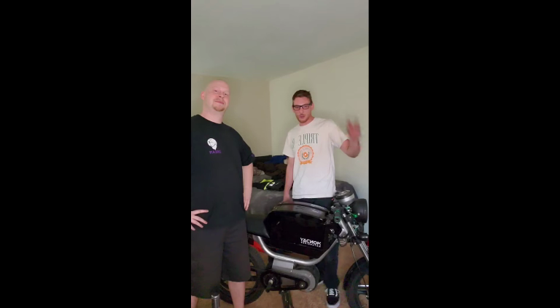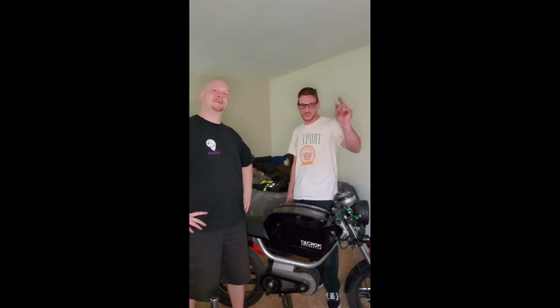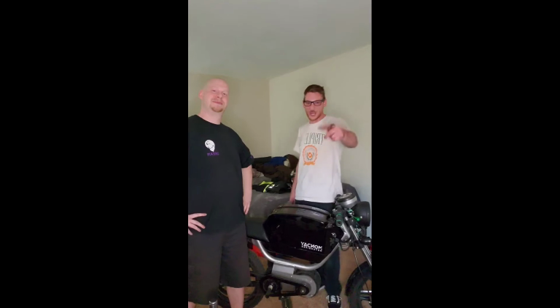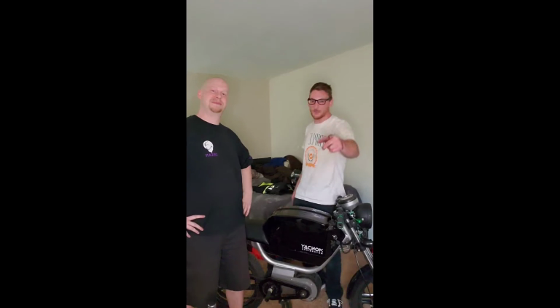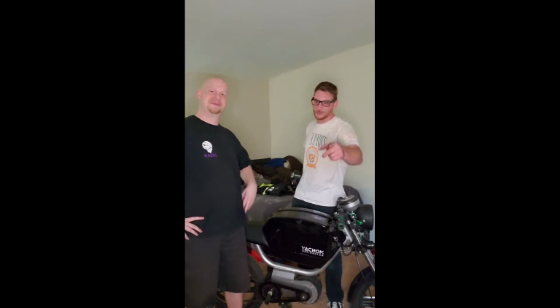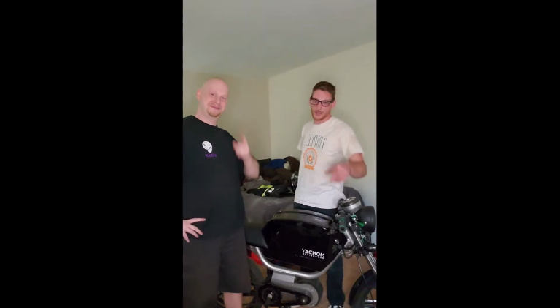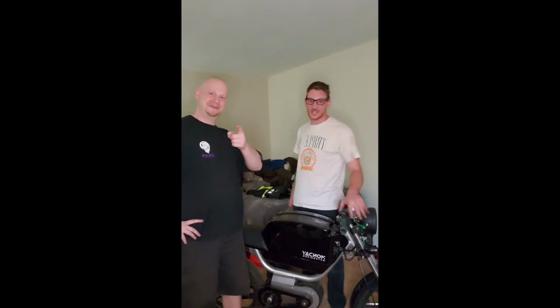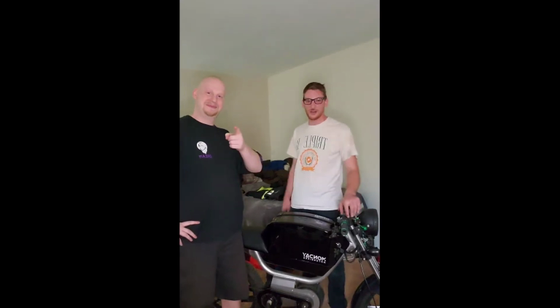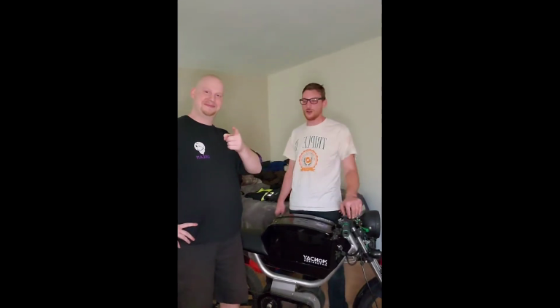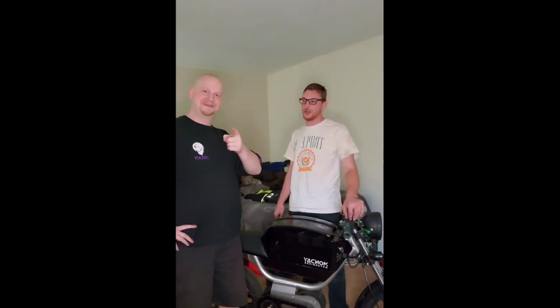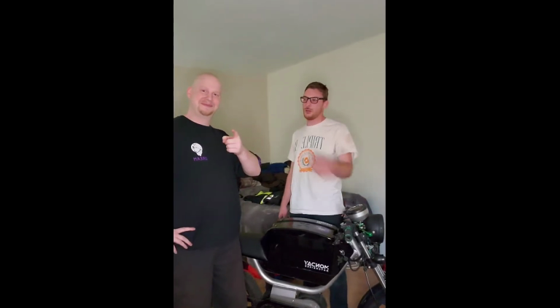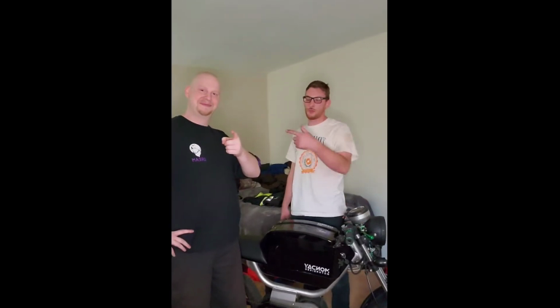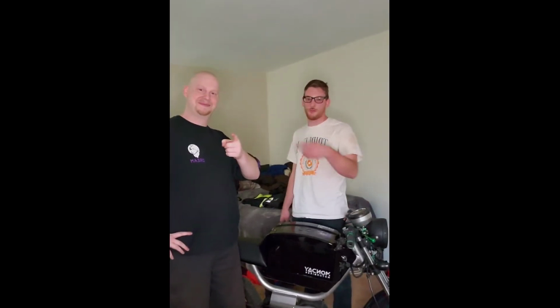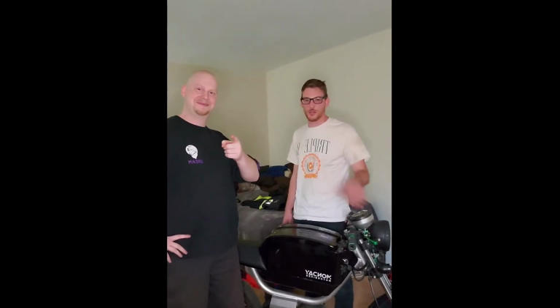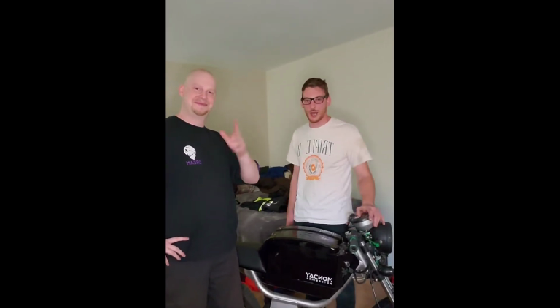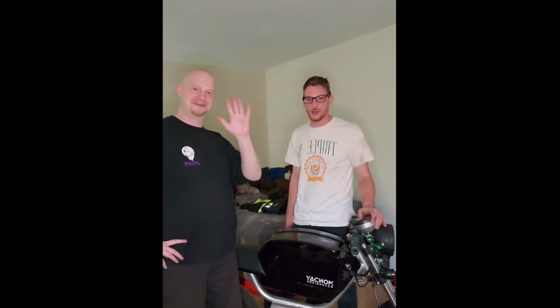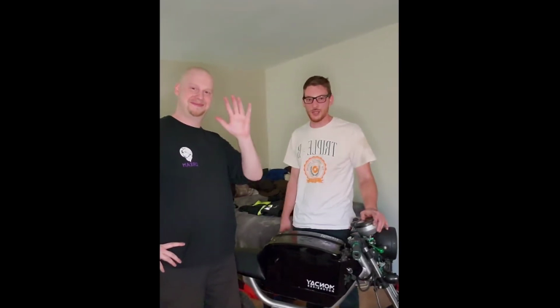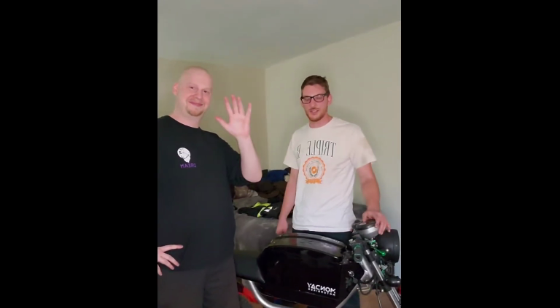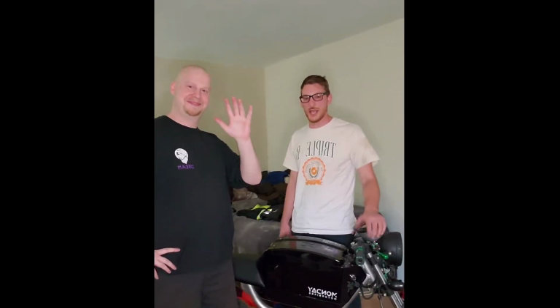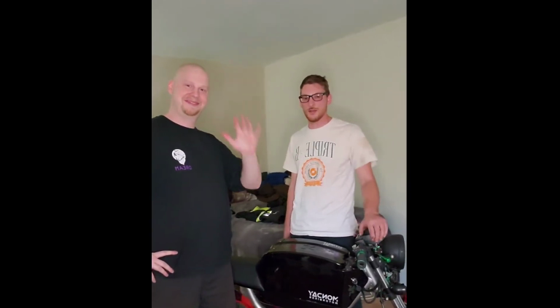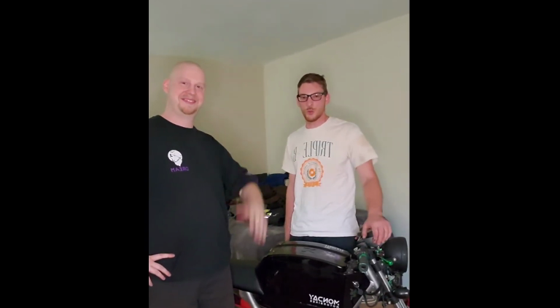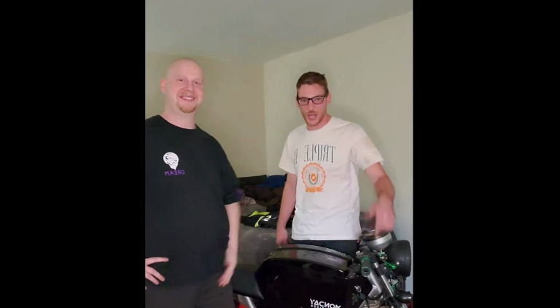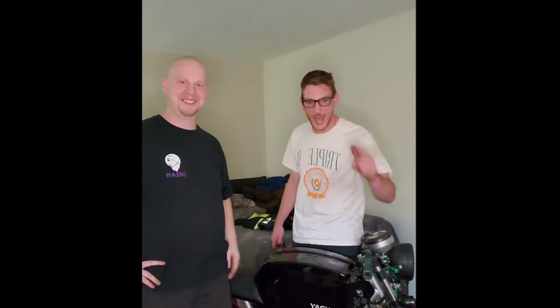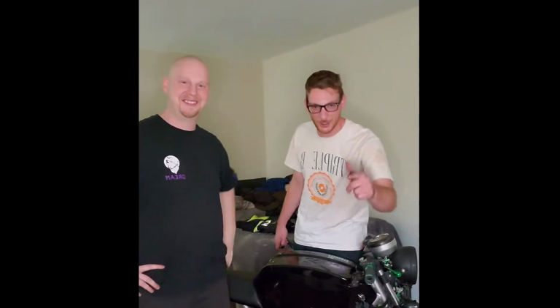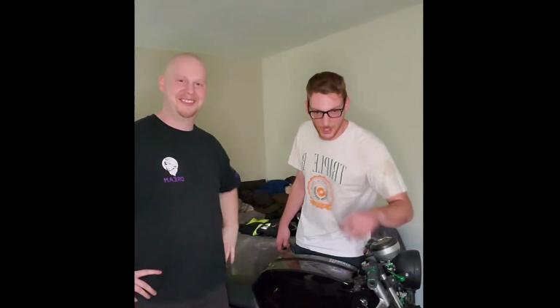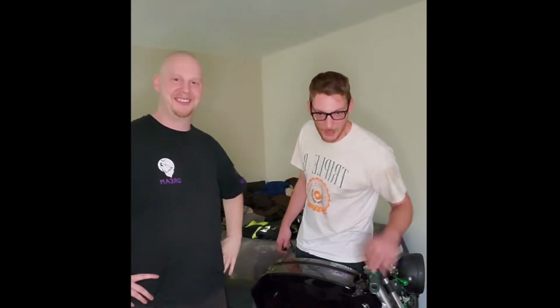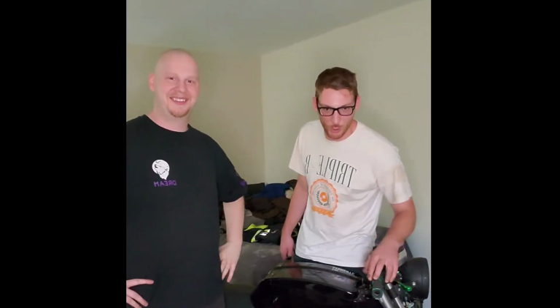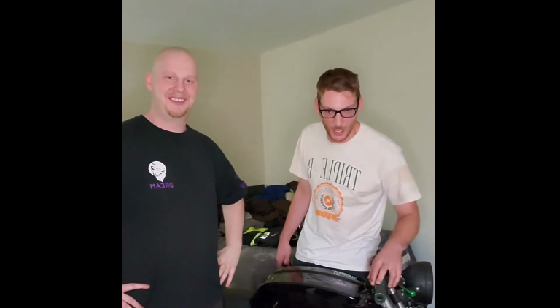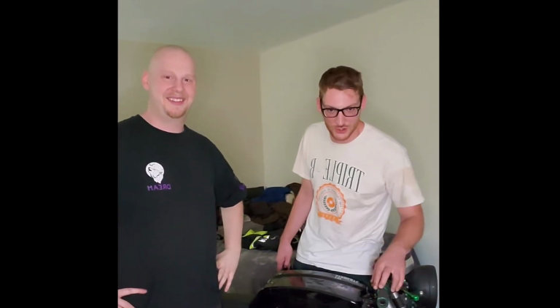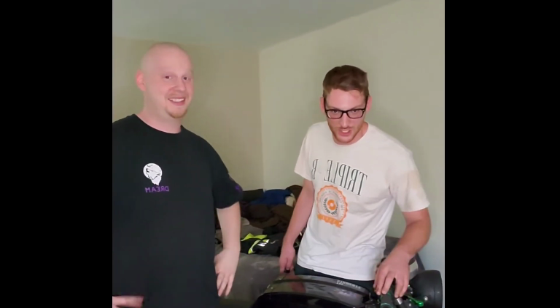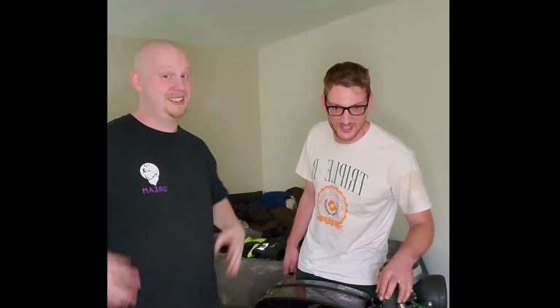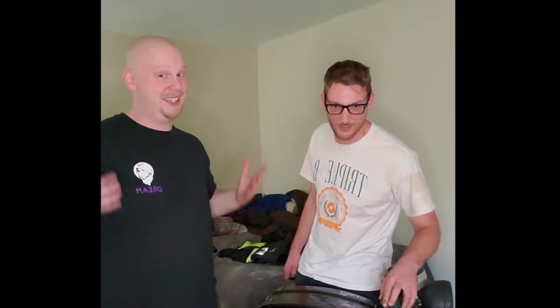What's up? I'm Tyler, and I'm here with my friend Kyle, and today we're going to hack a Monday Motorbikes Gen 7.